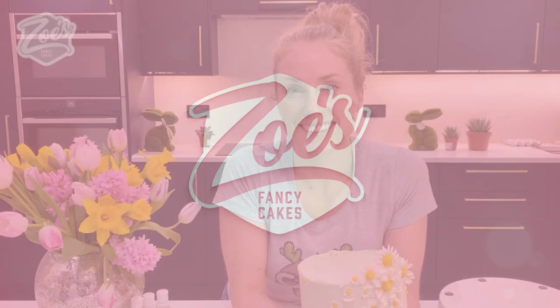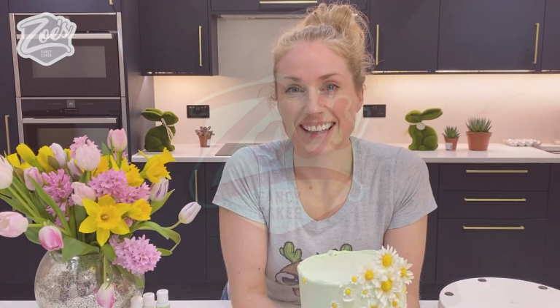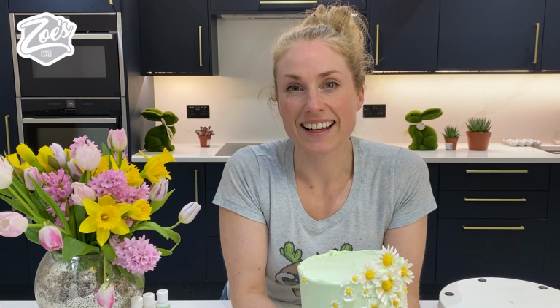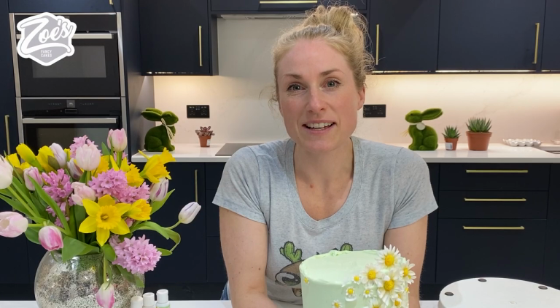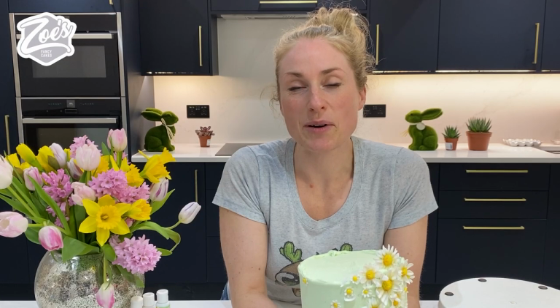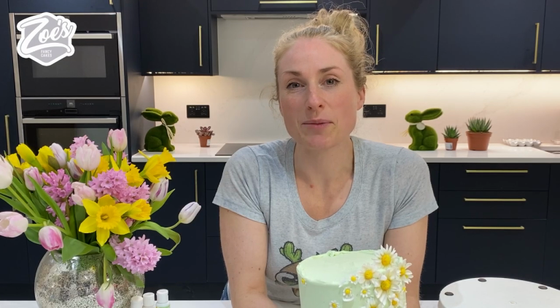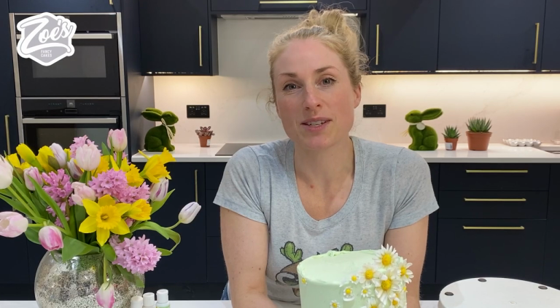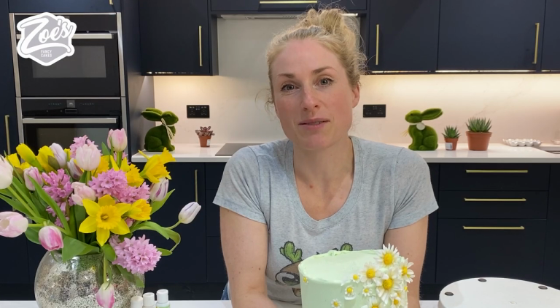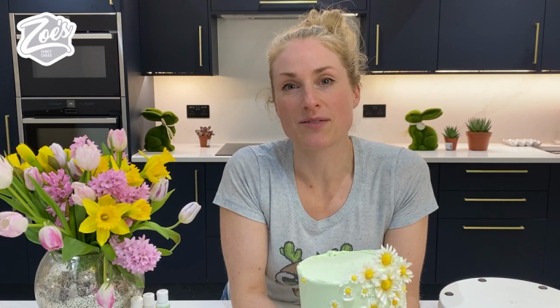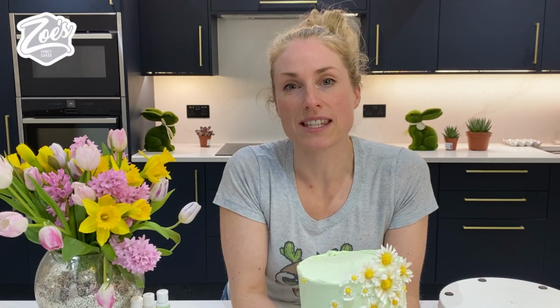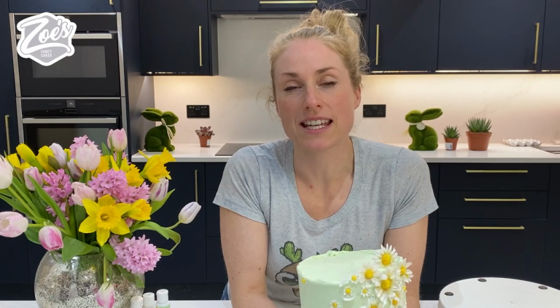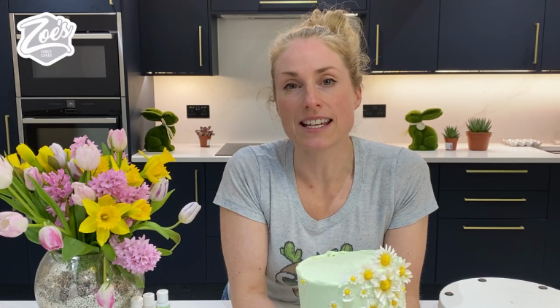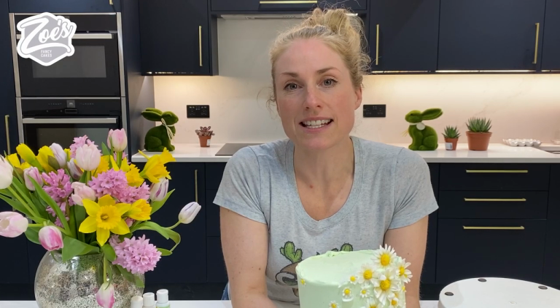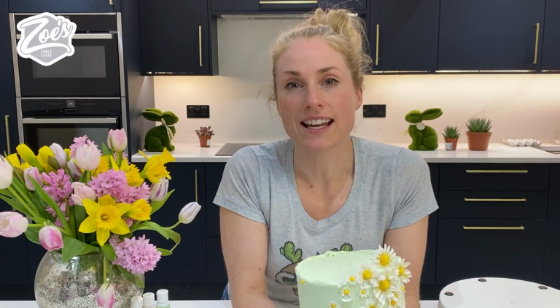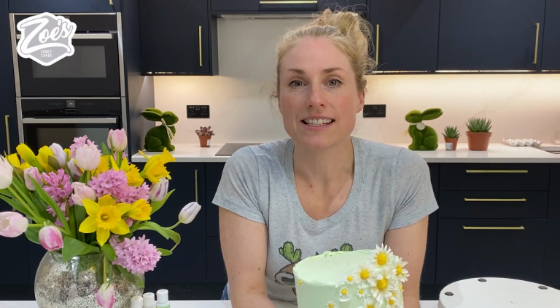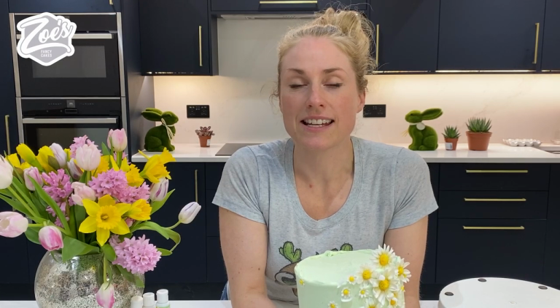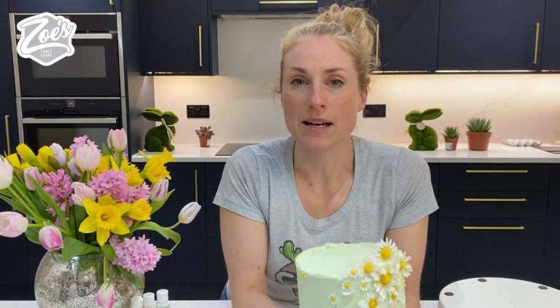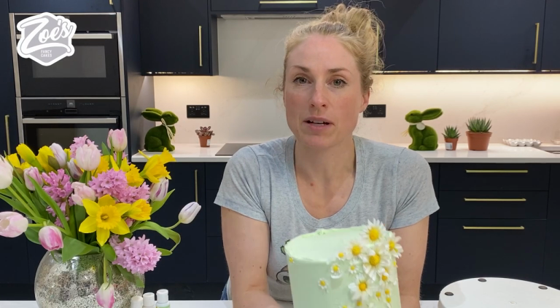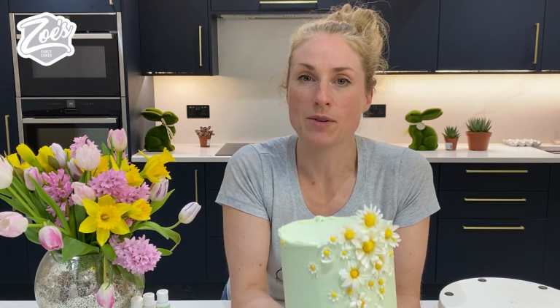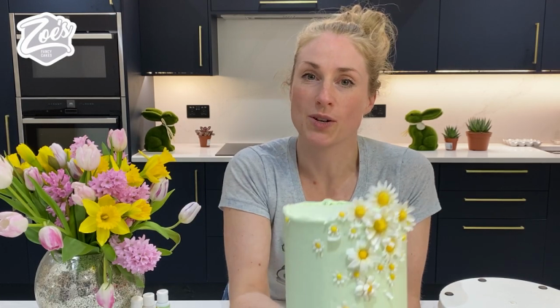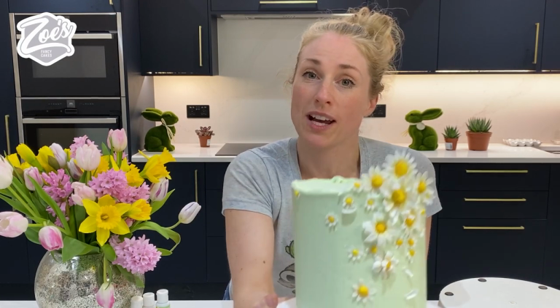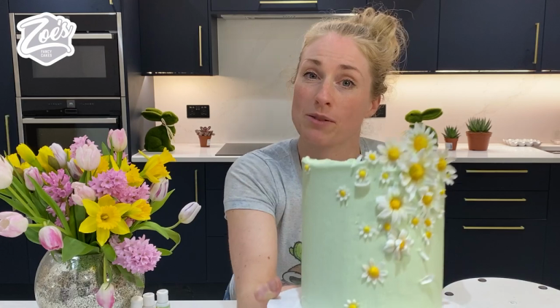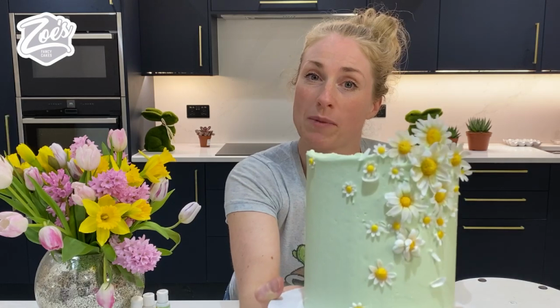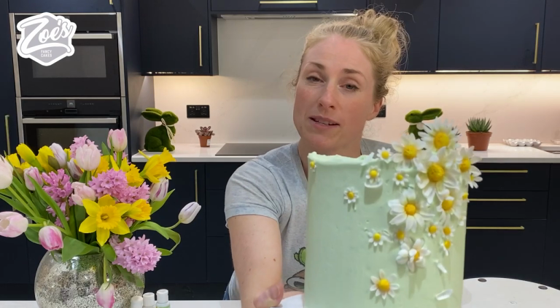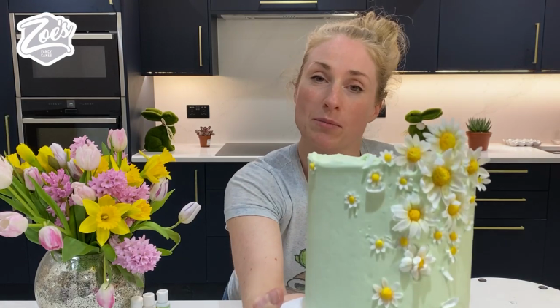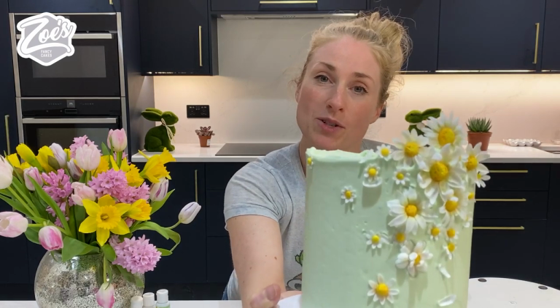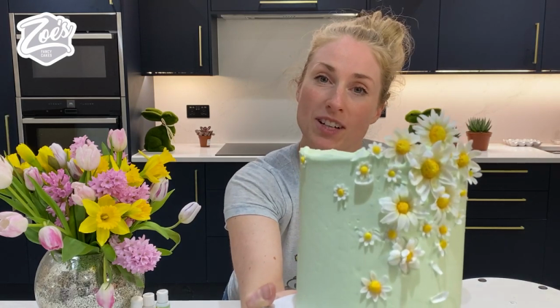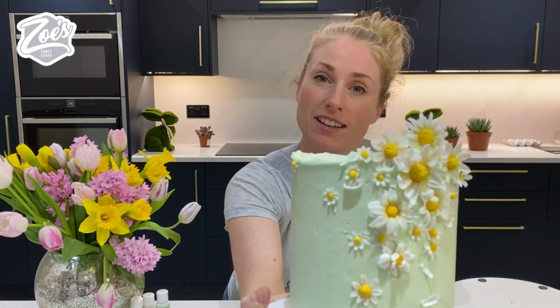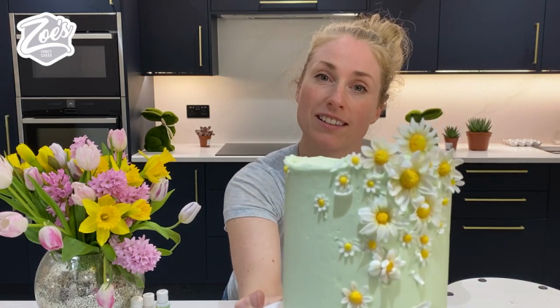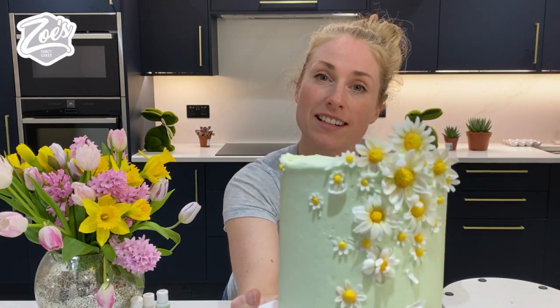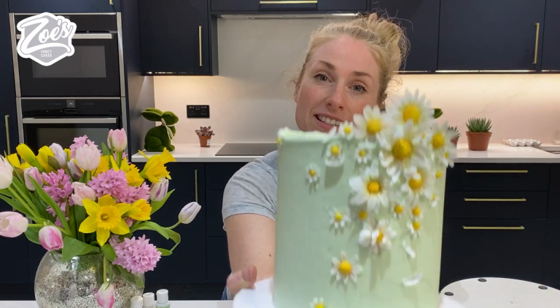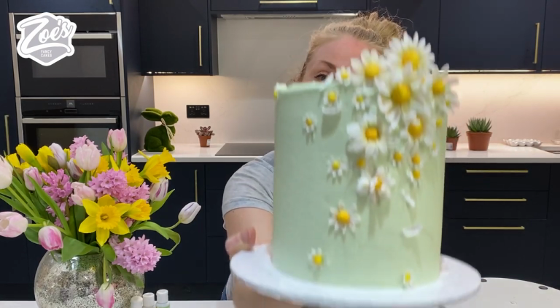Hi guys, welcome to Zoe's Fancy Cakes. Today I'm going to be showing you how to make some sugar daisies and stick them on a buttercream cake. Let's begin.